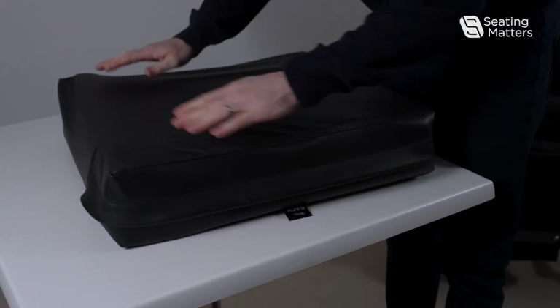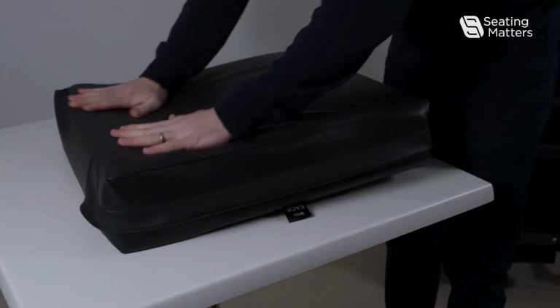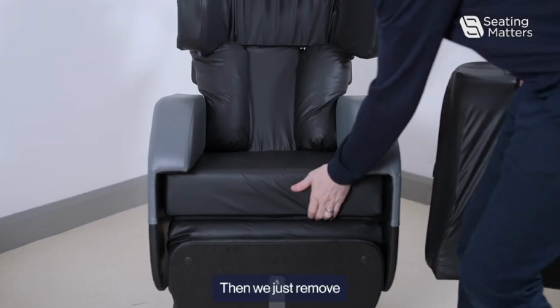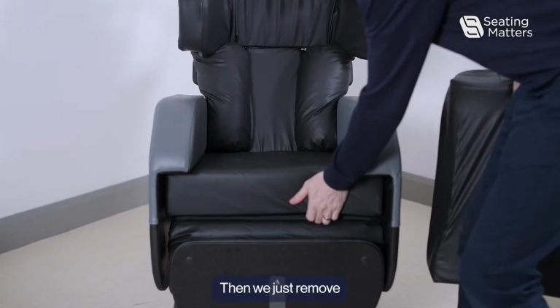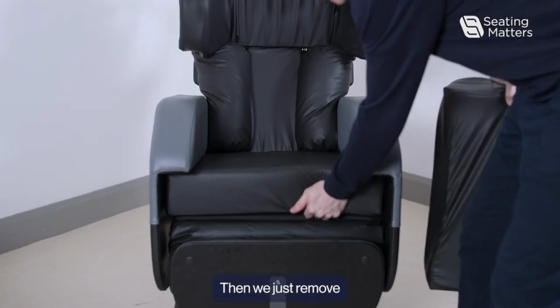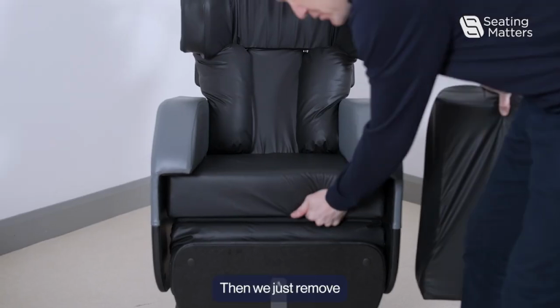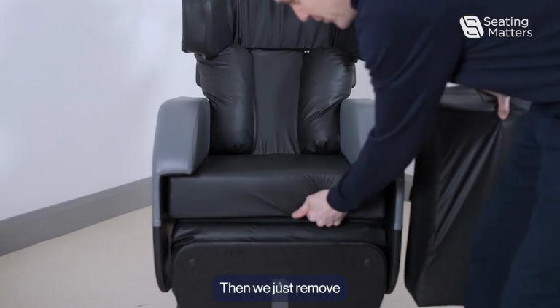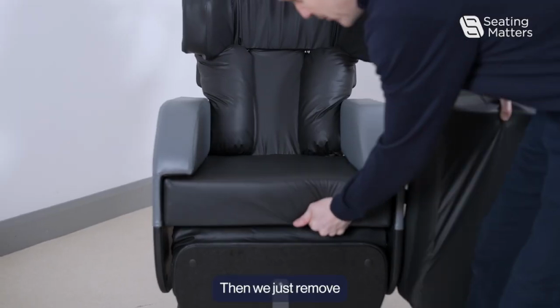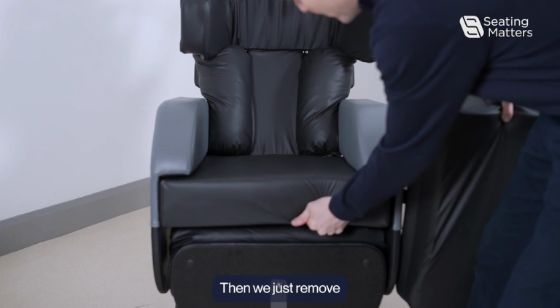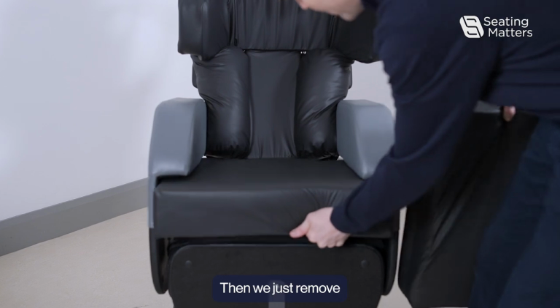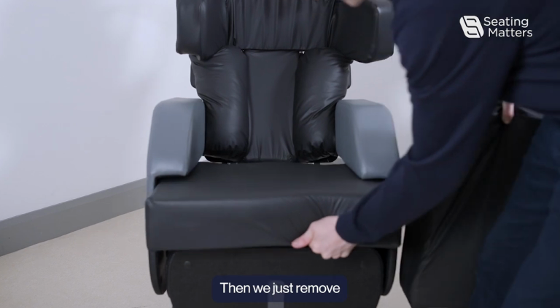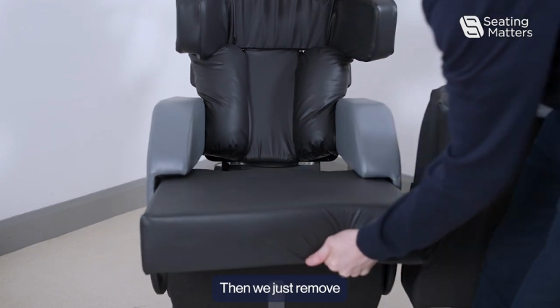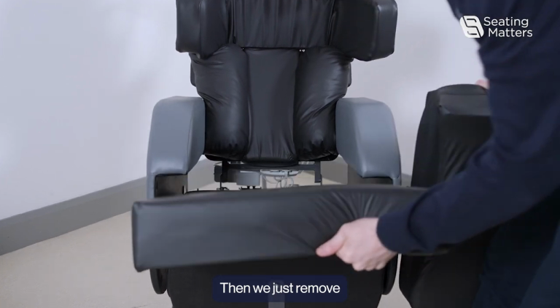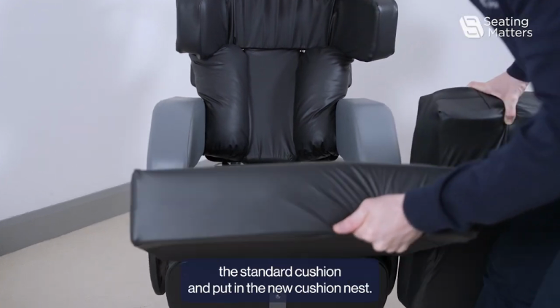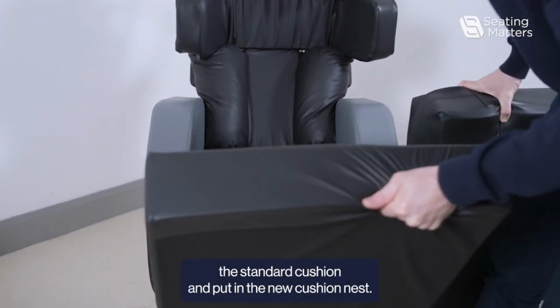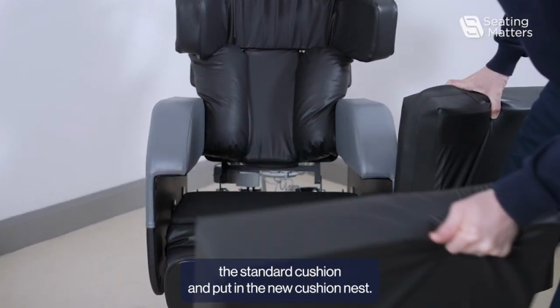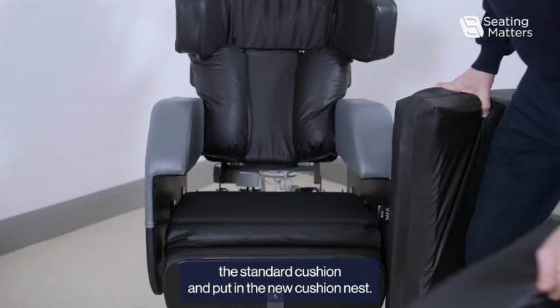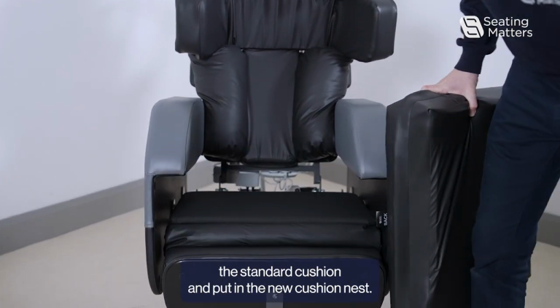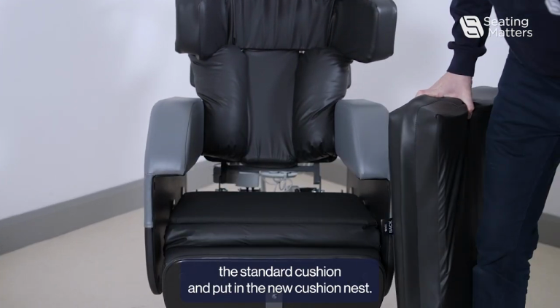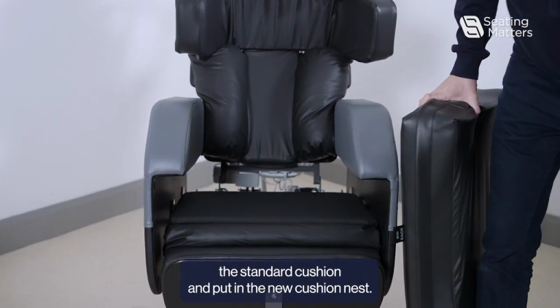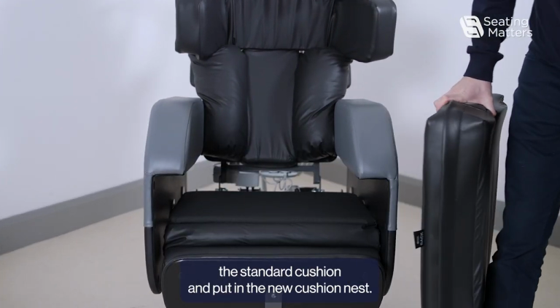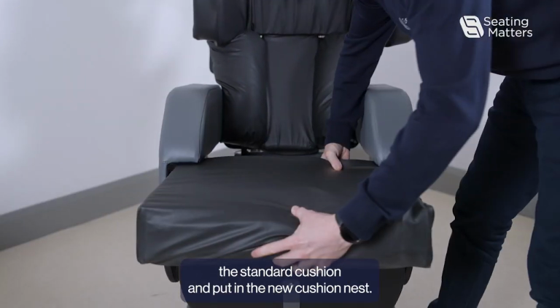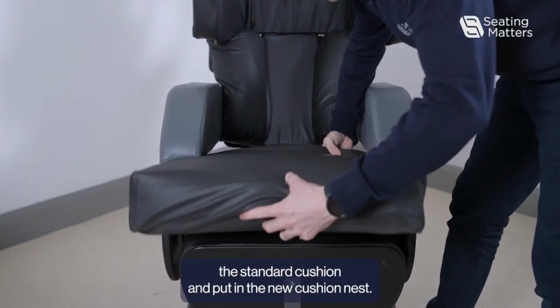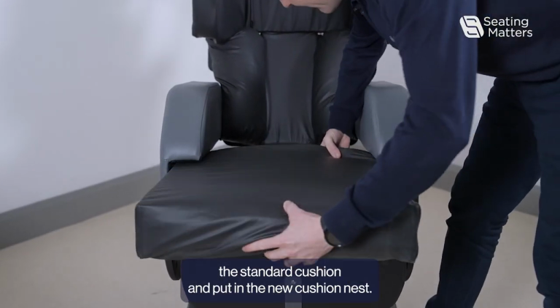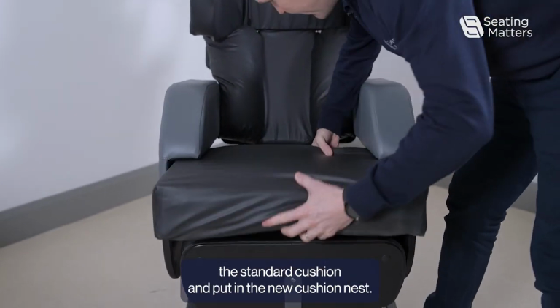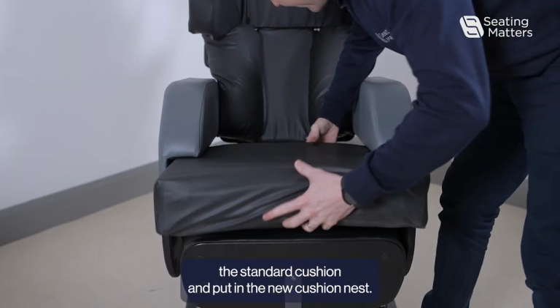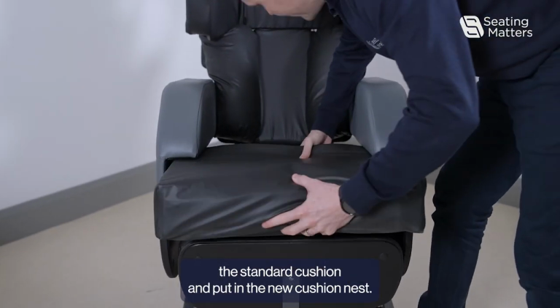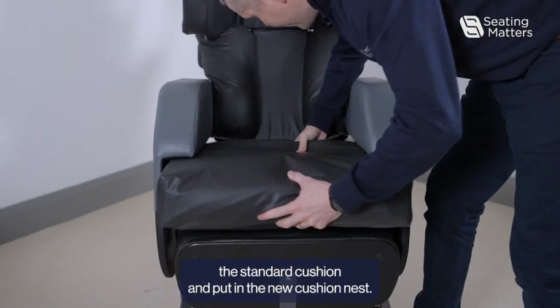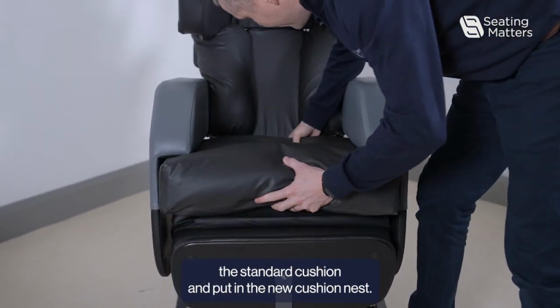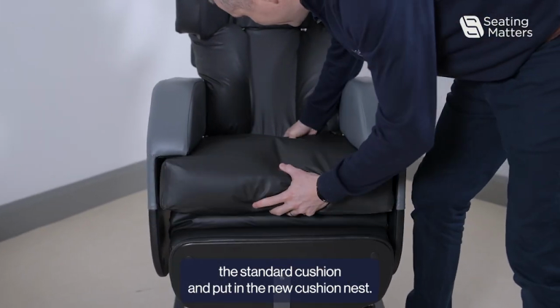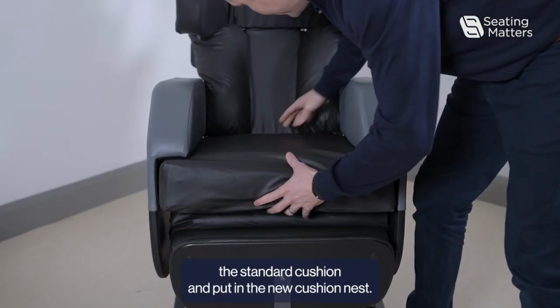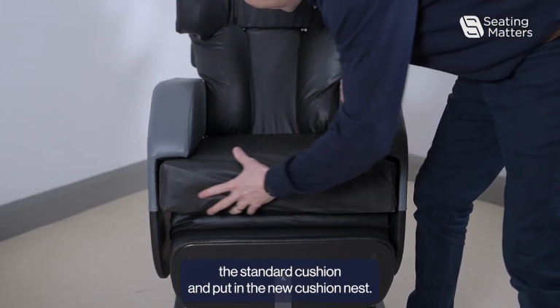Then simply remove the standard cushion and put on the new Cushion Nest.